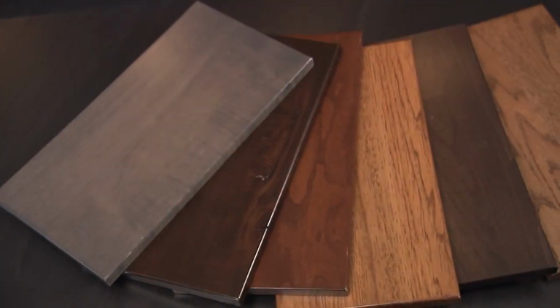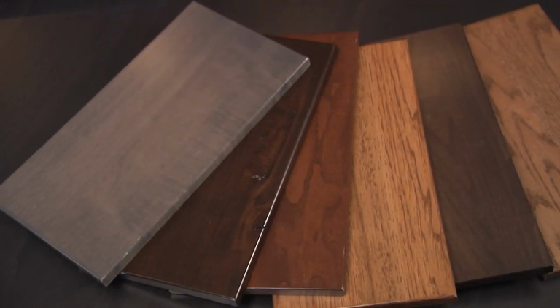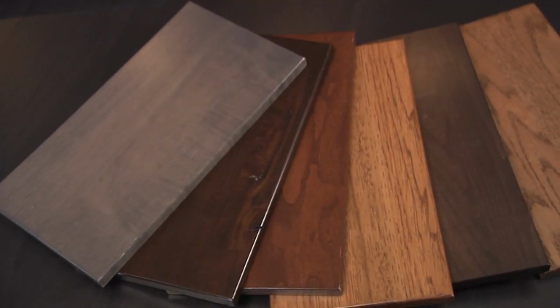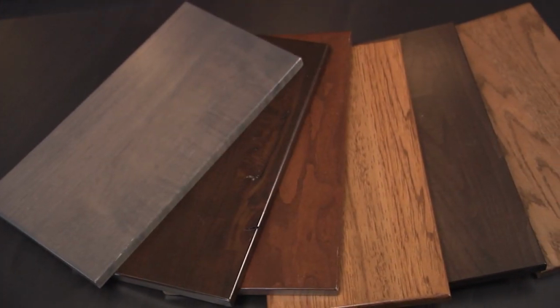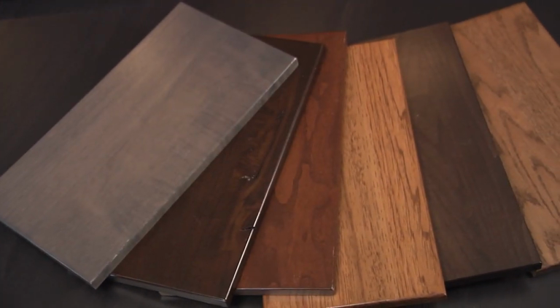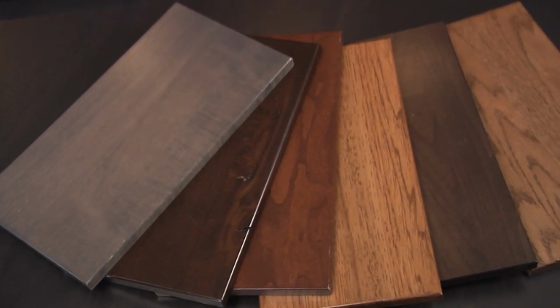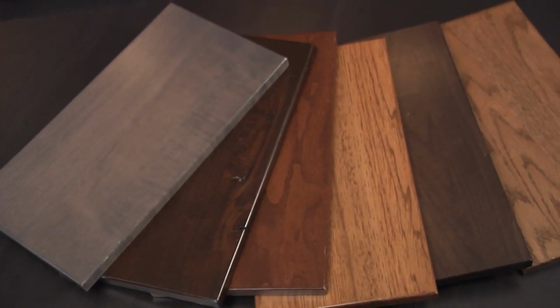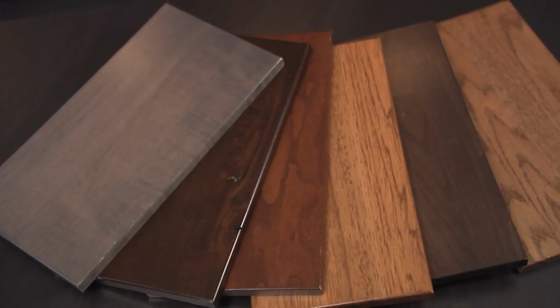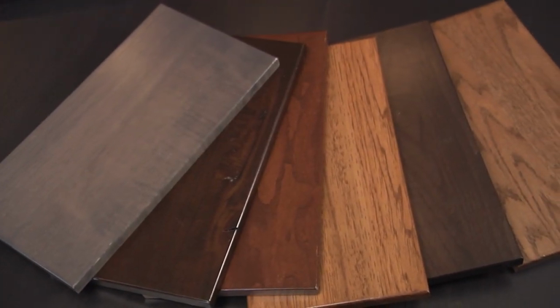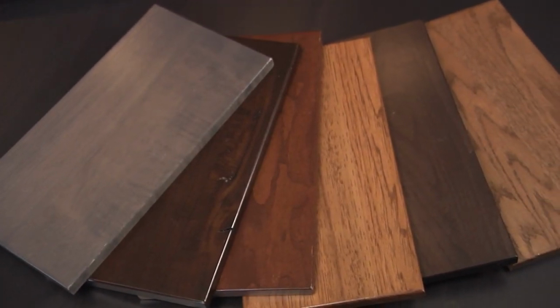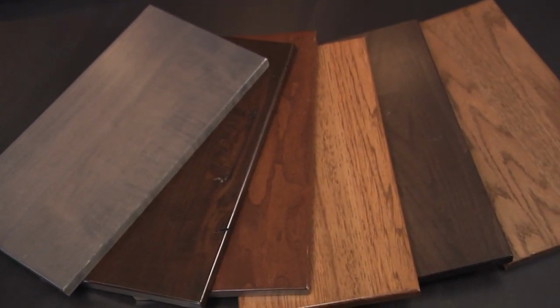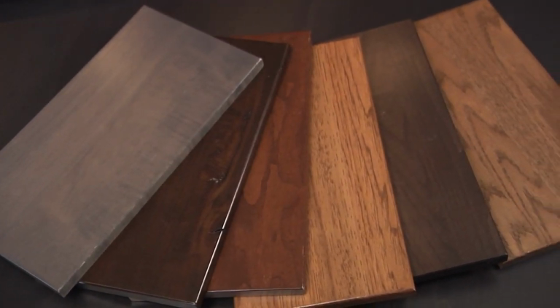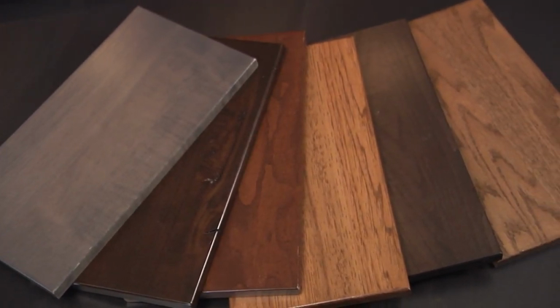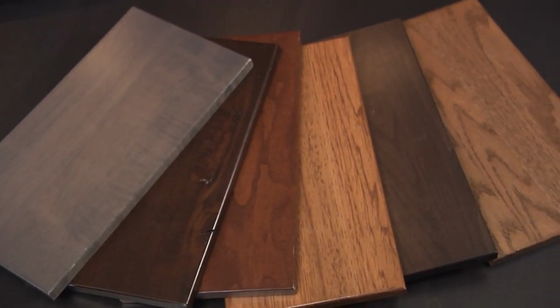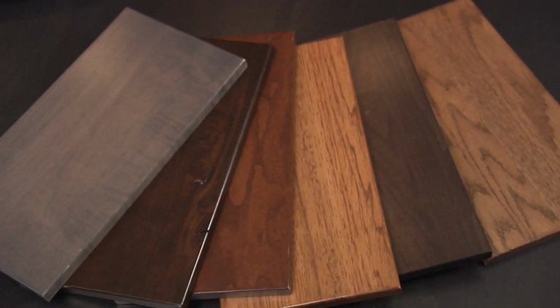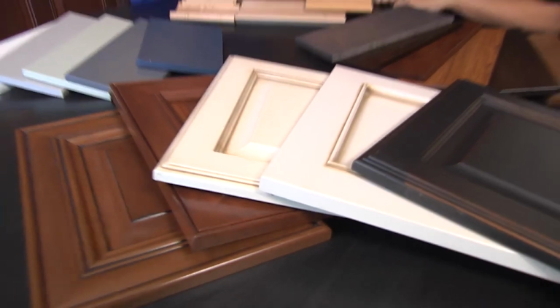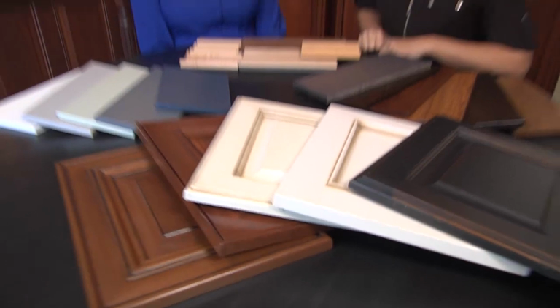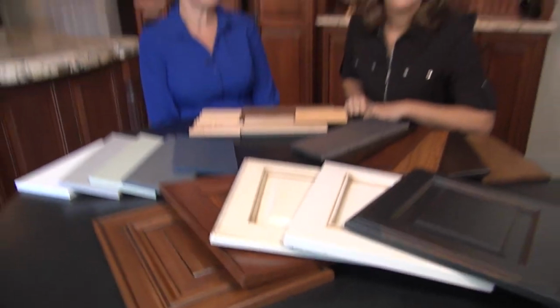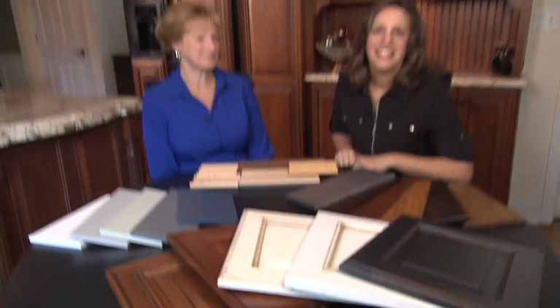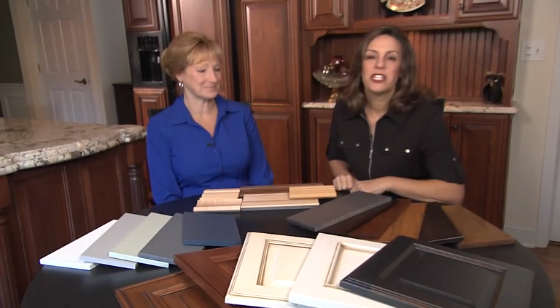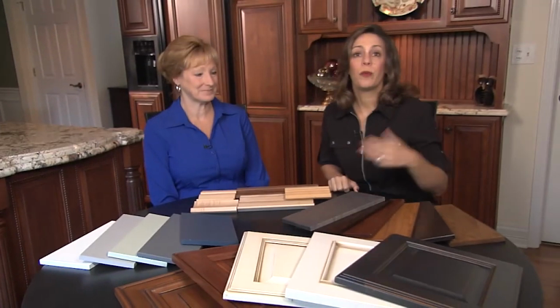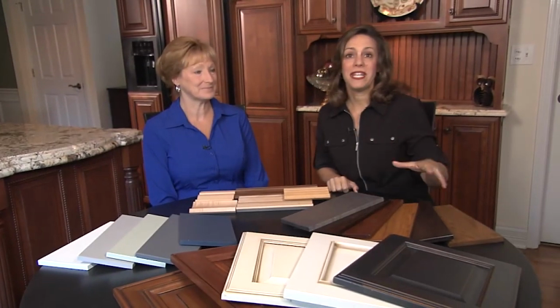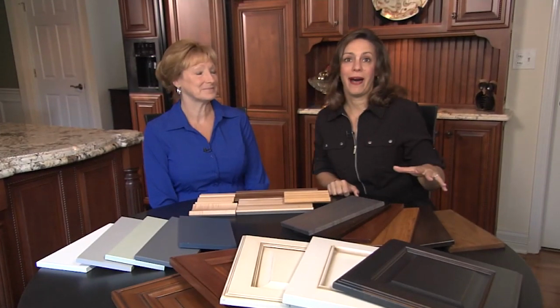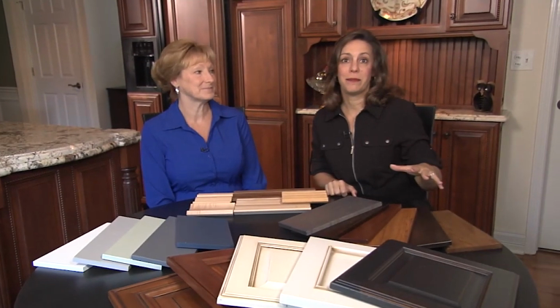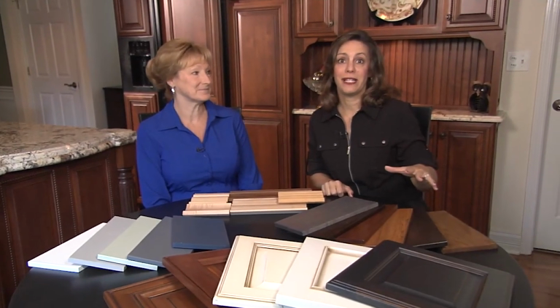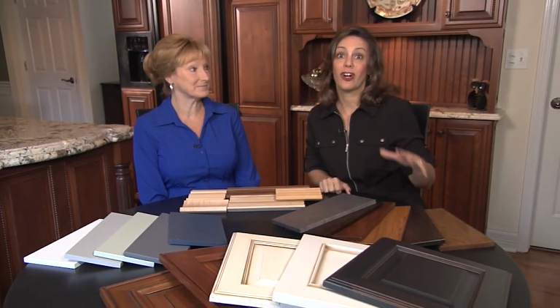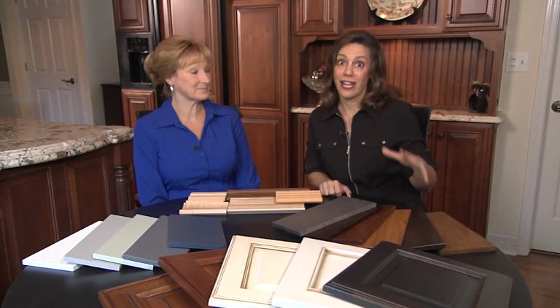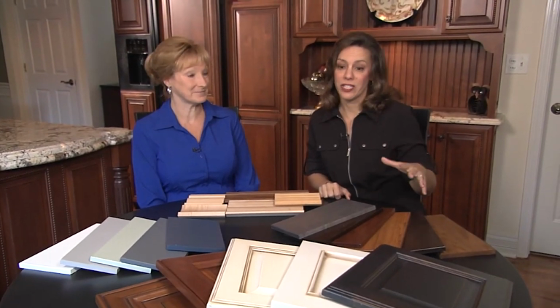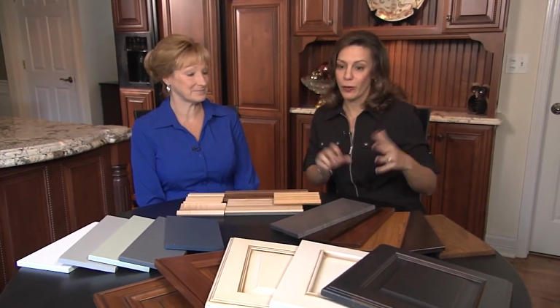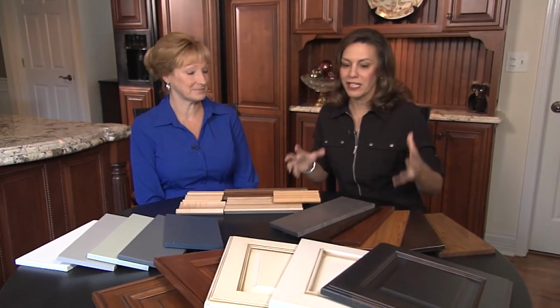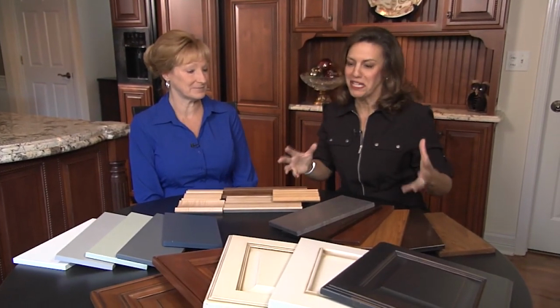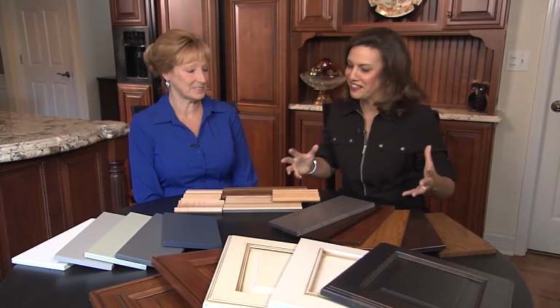You'll select the type of wood you want, then the color of paint or stain. So when we say the possibilities are endless, we really mean it.